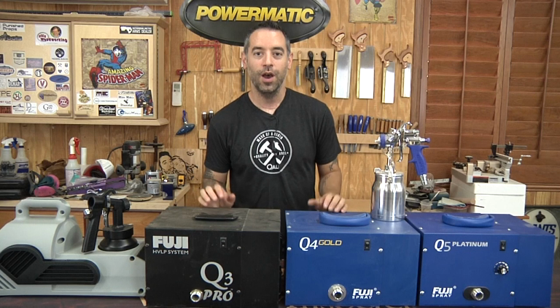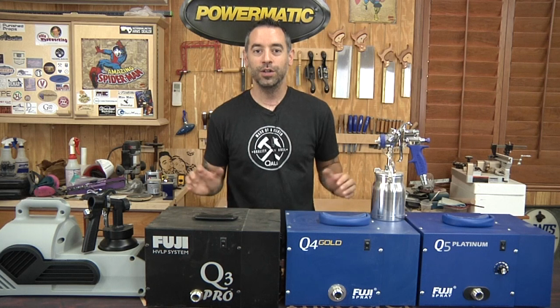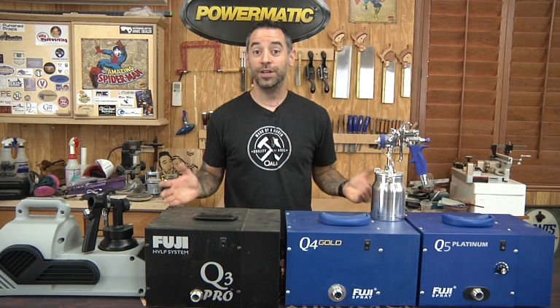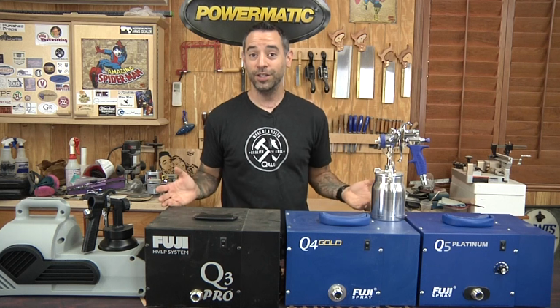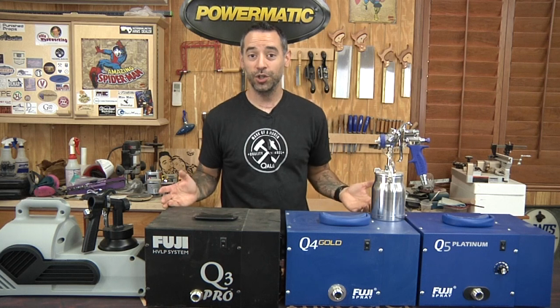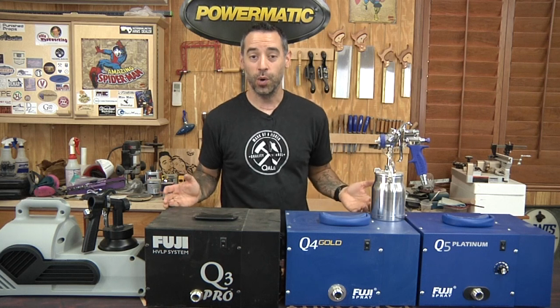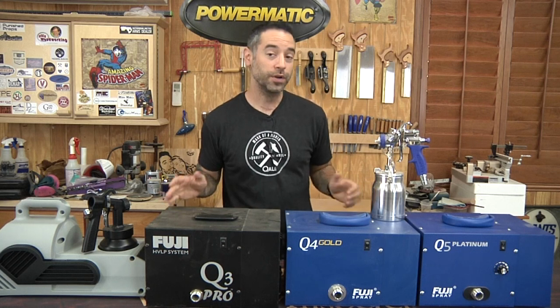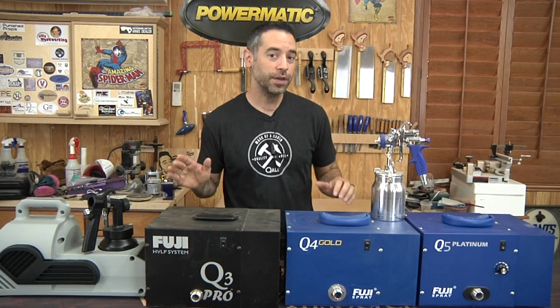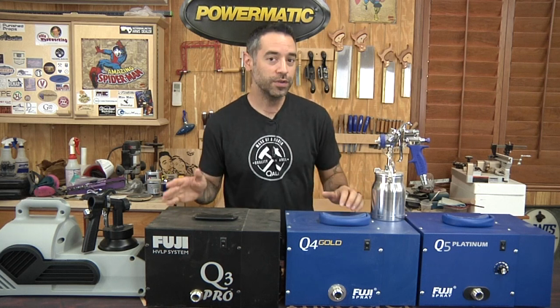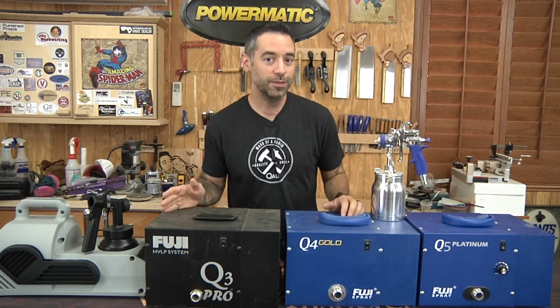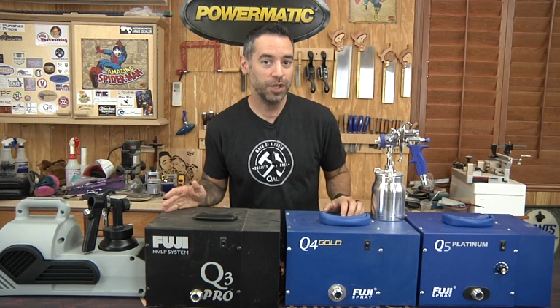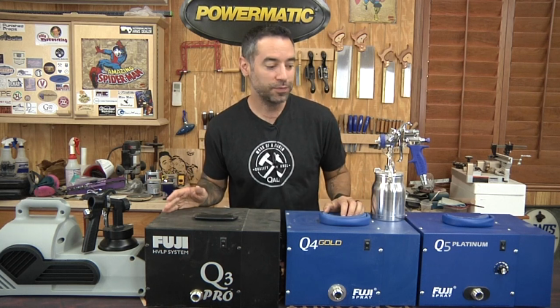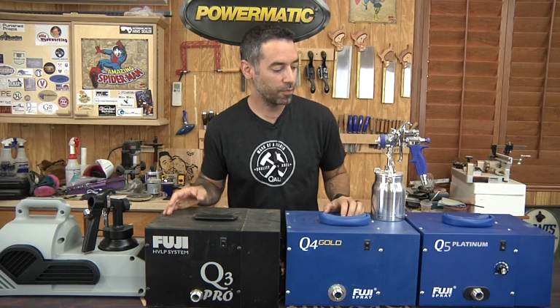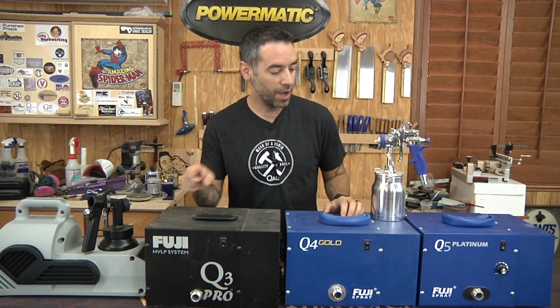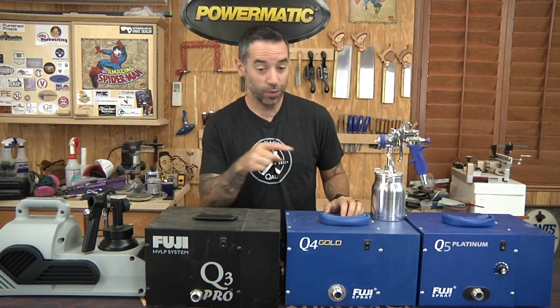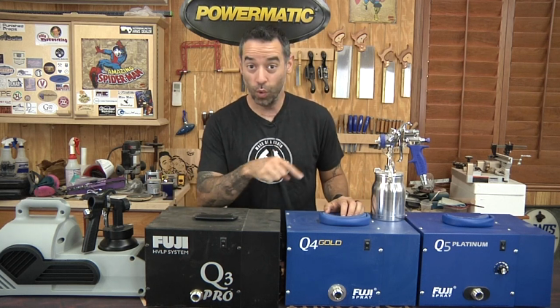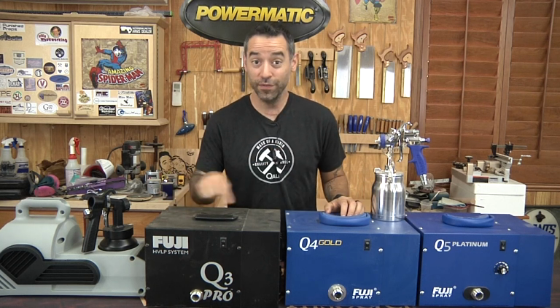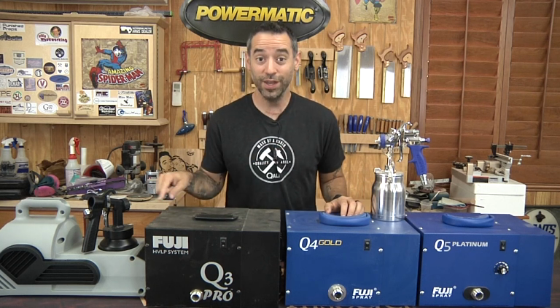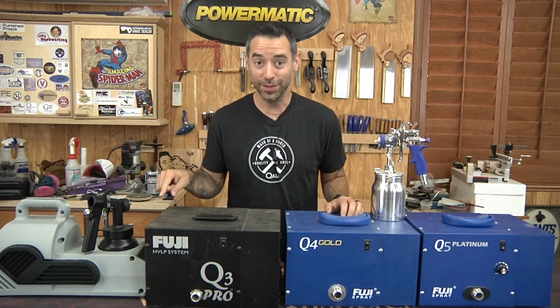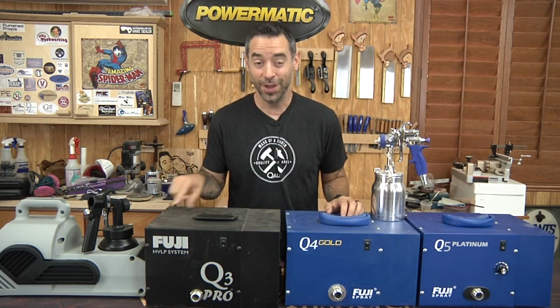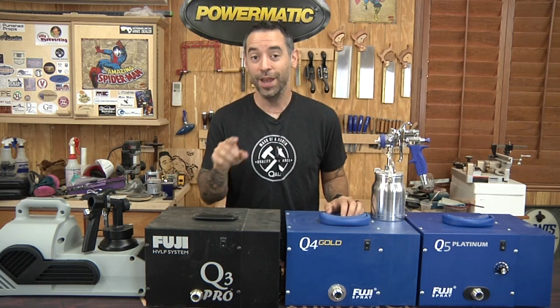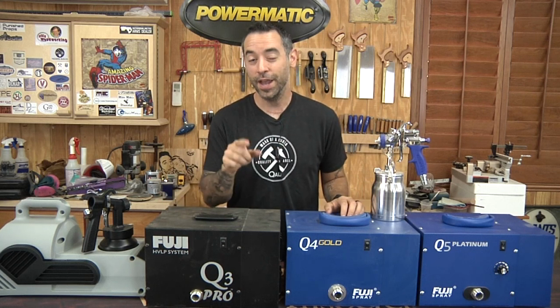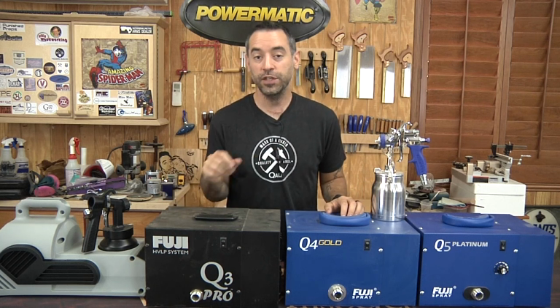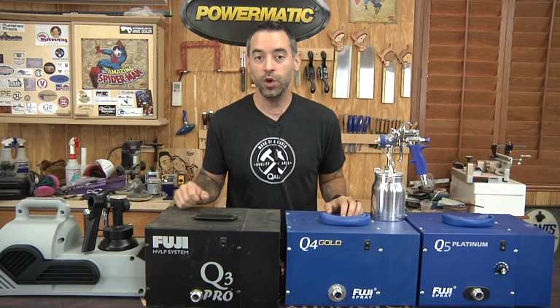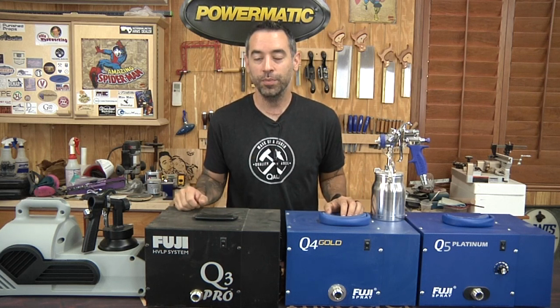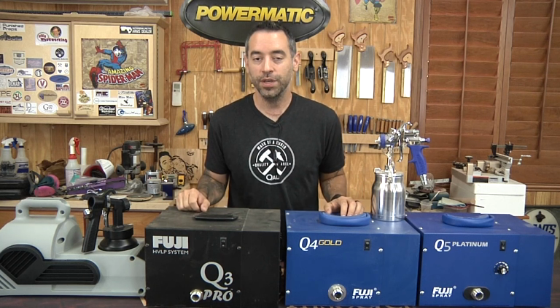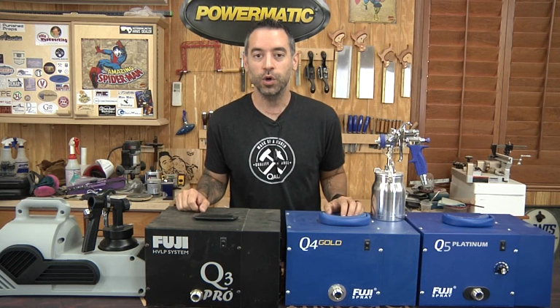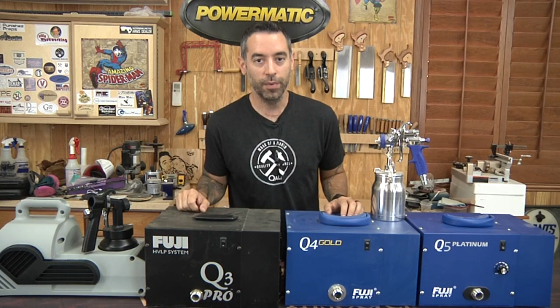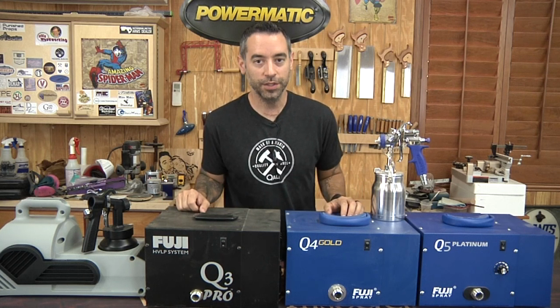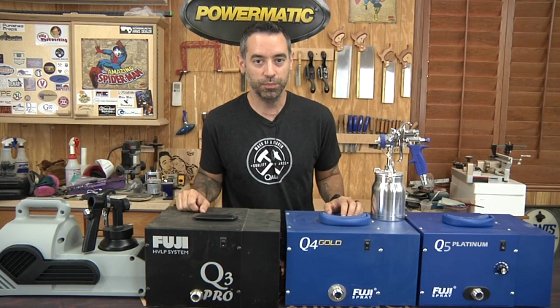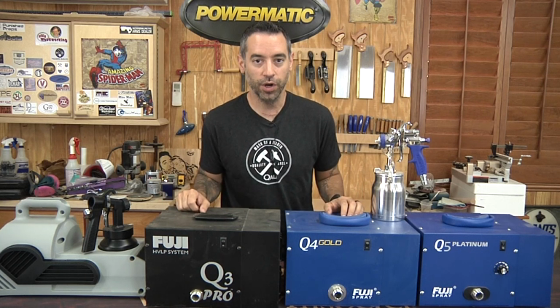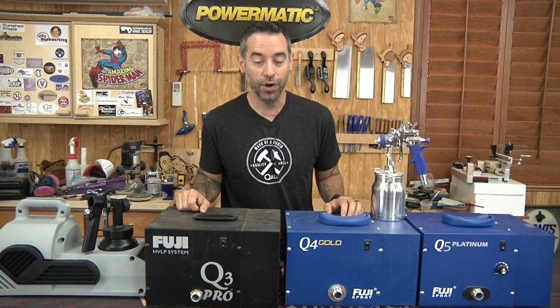On today's show, I'm going to give you some tips for buying one of these — an HVLP turbine sprayer.